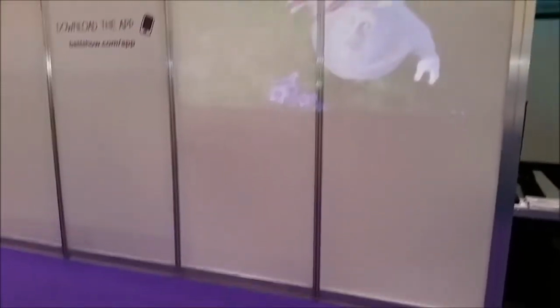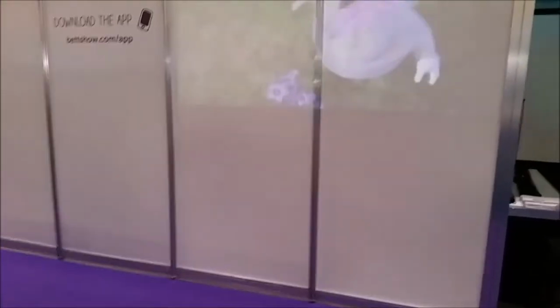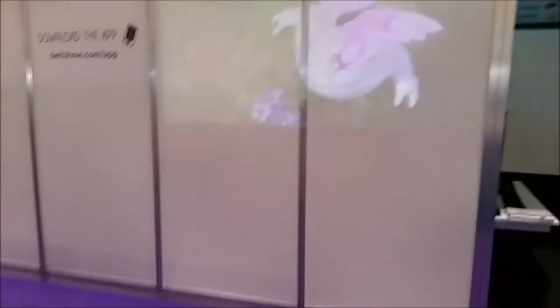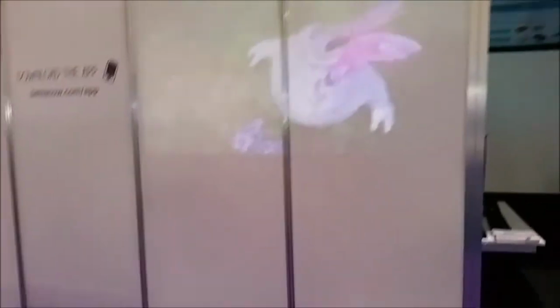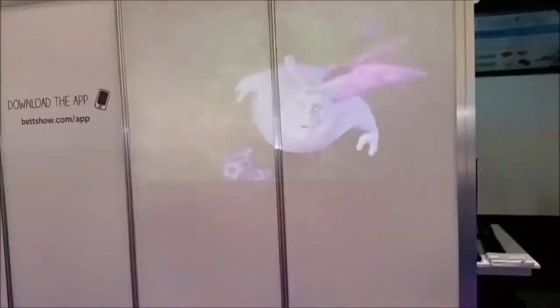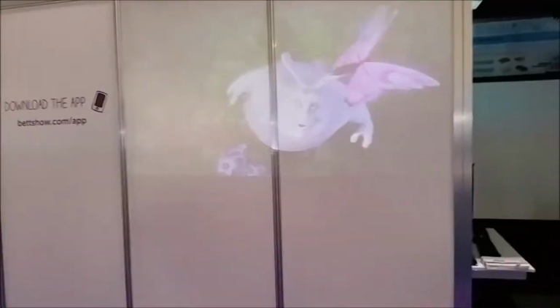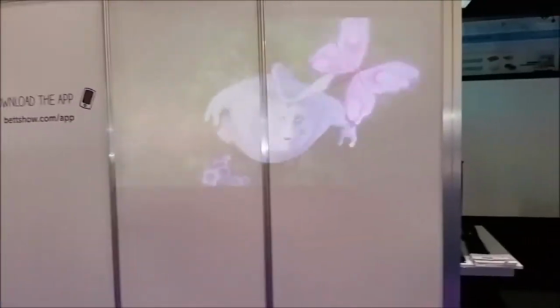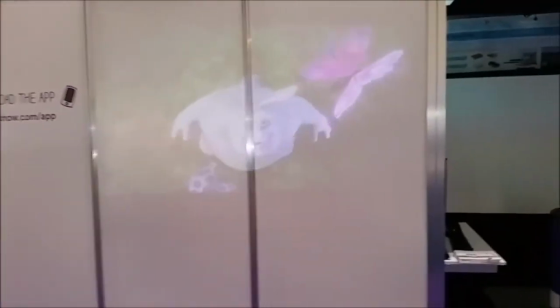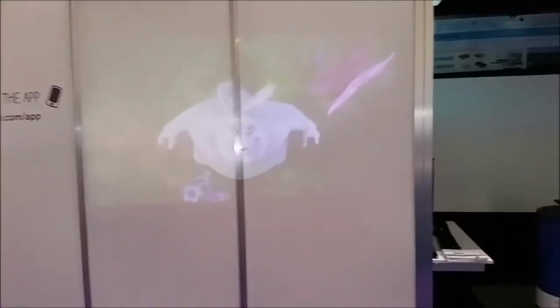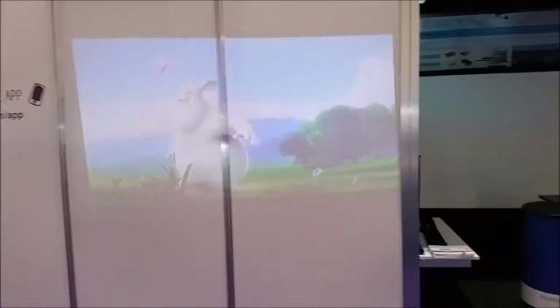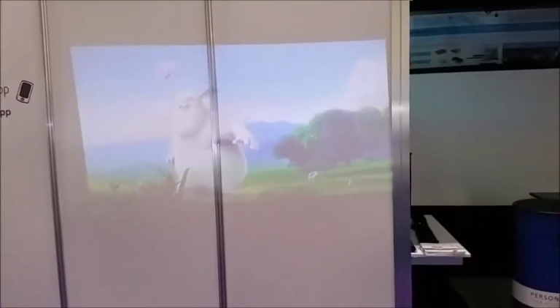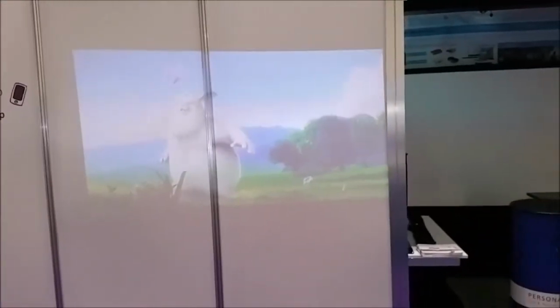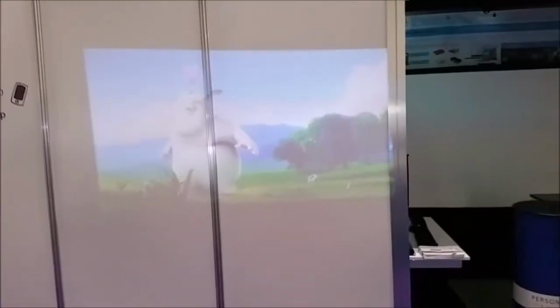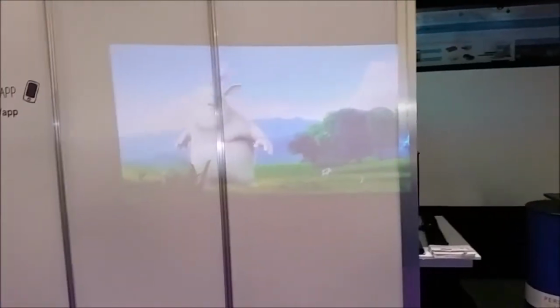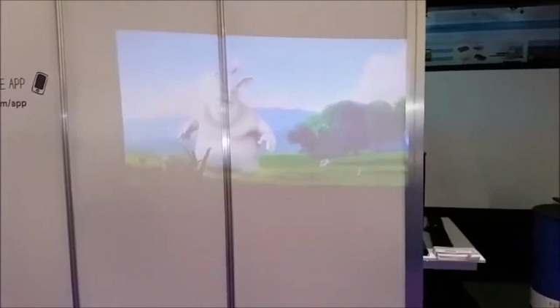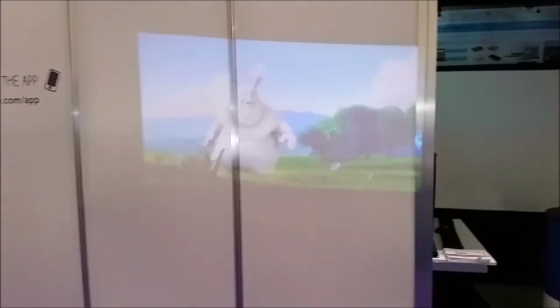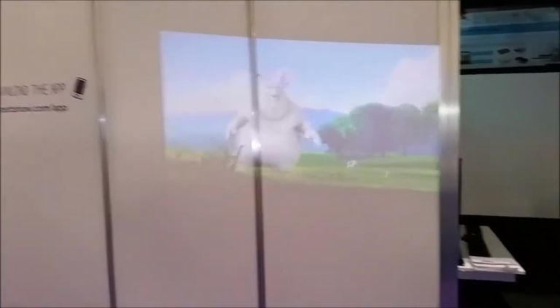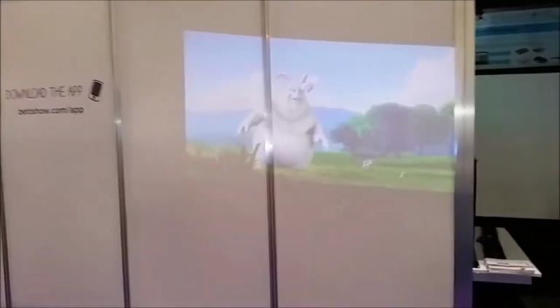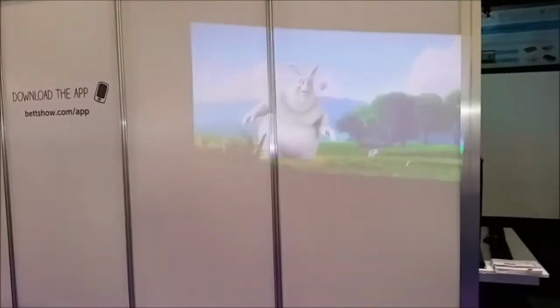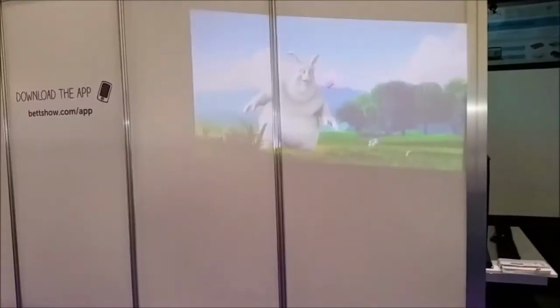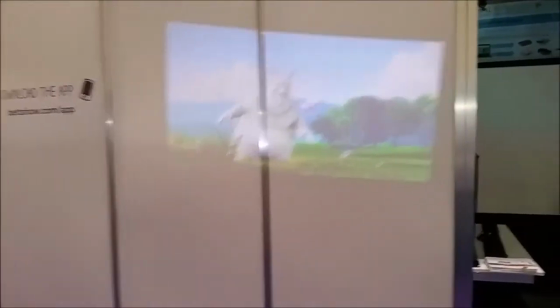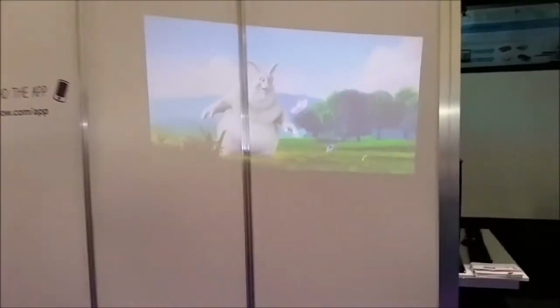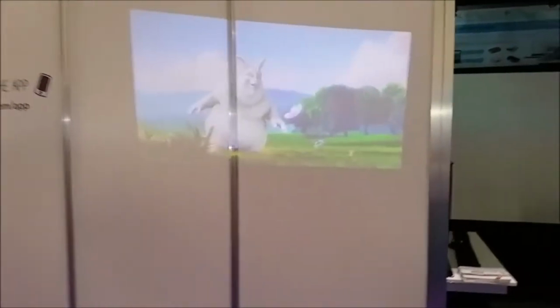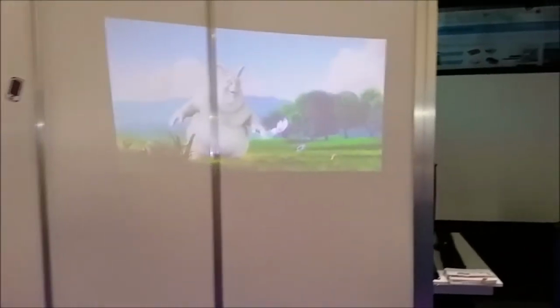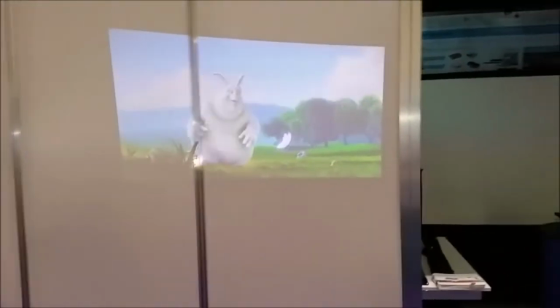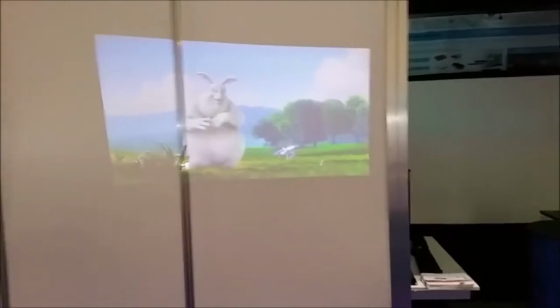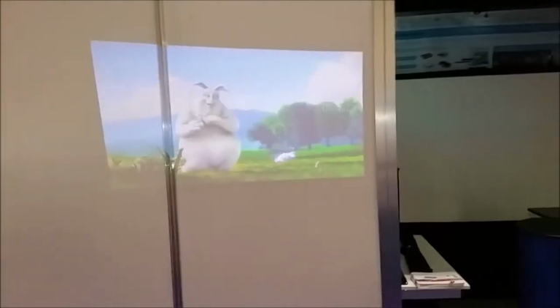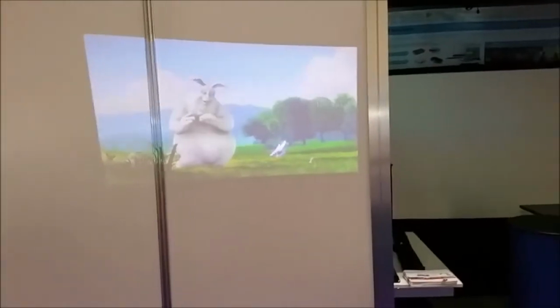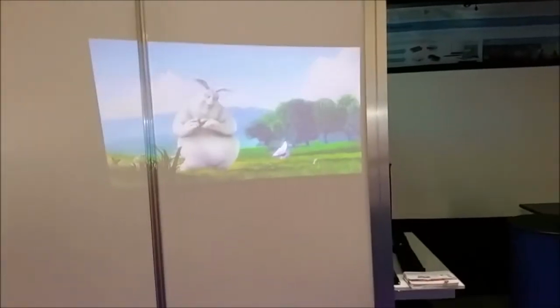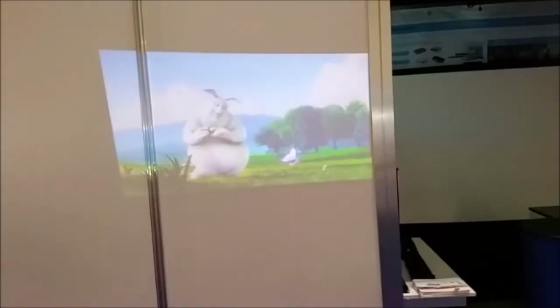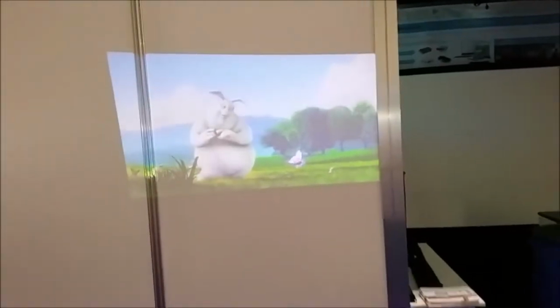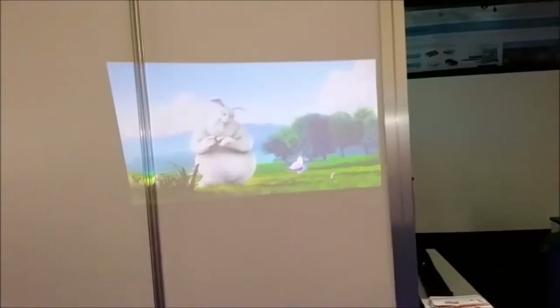This is running without power and just running off the battery.